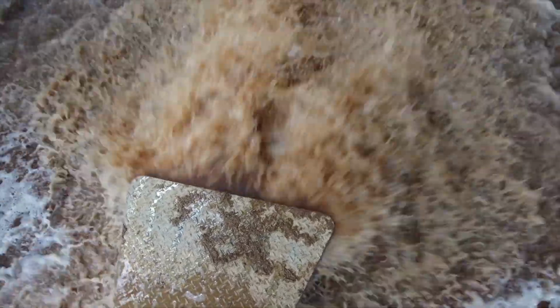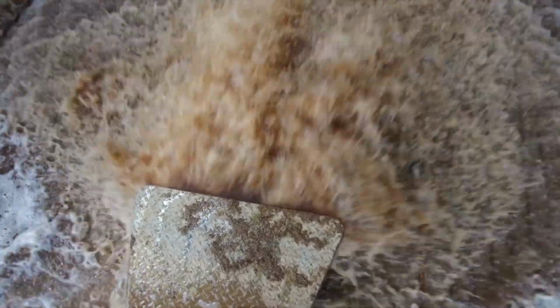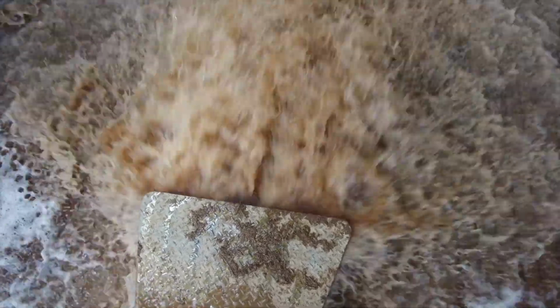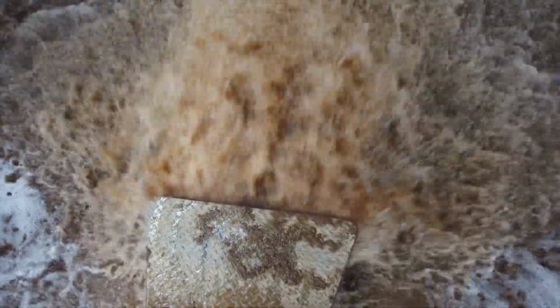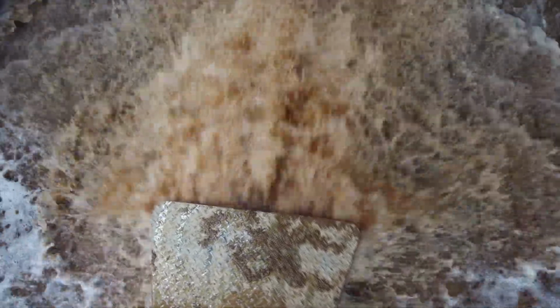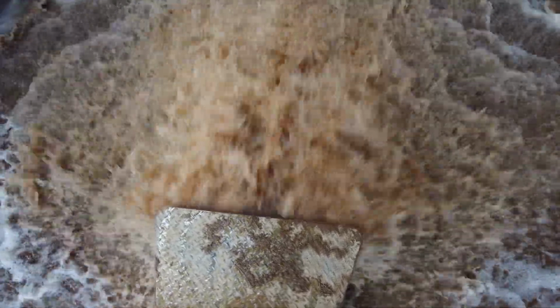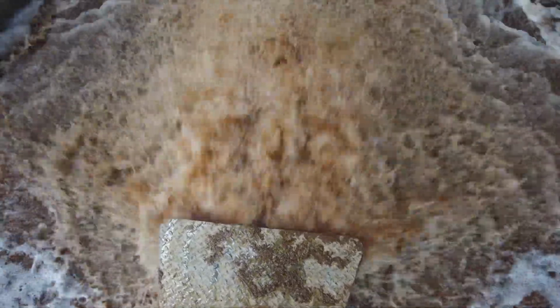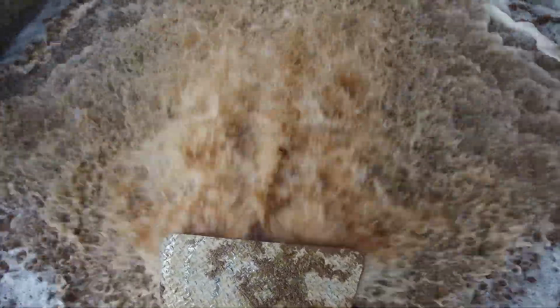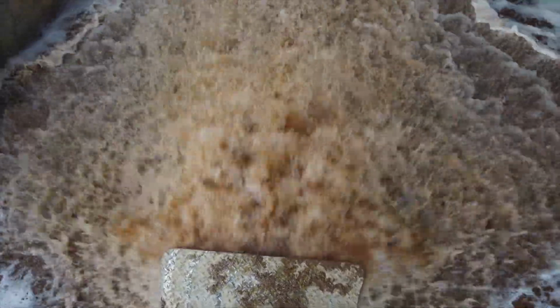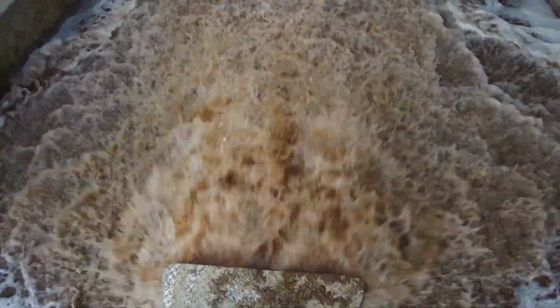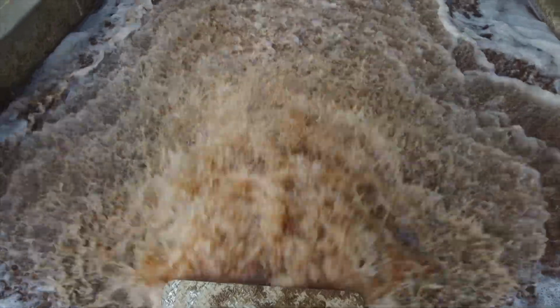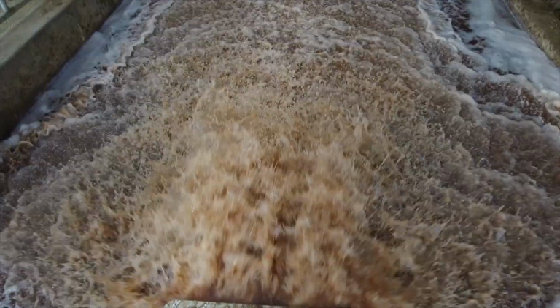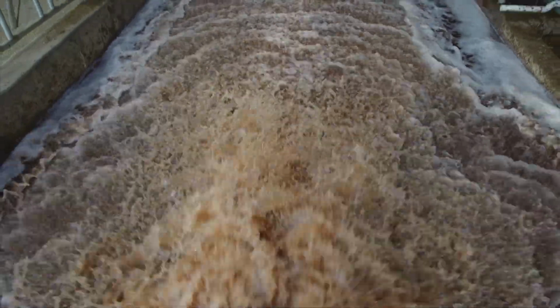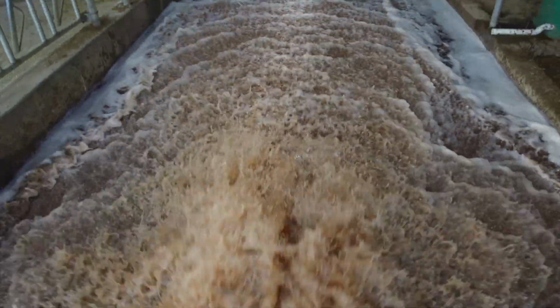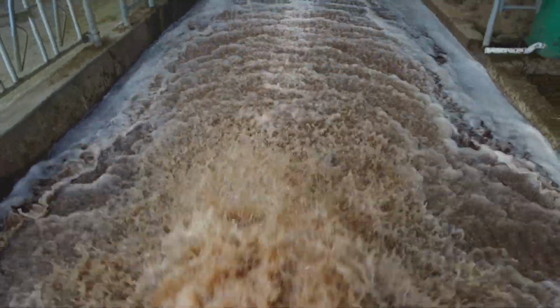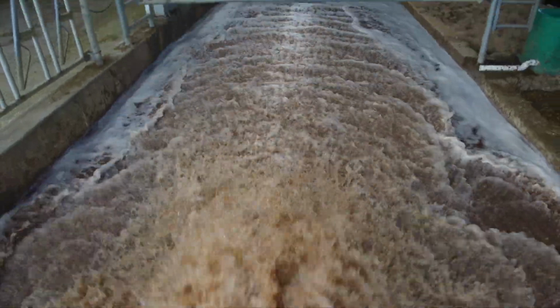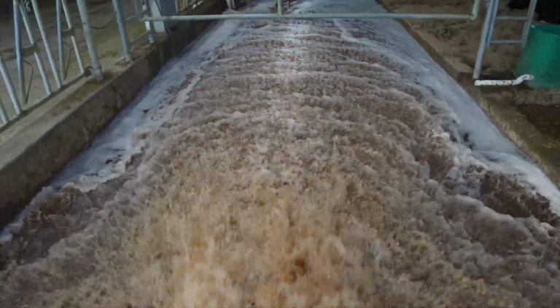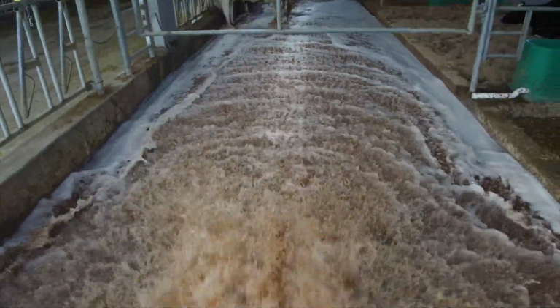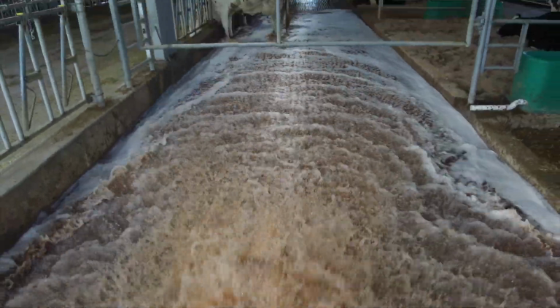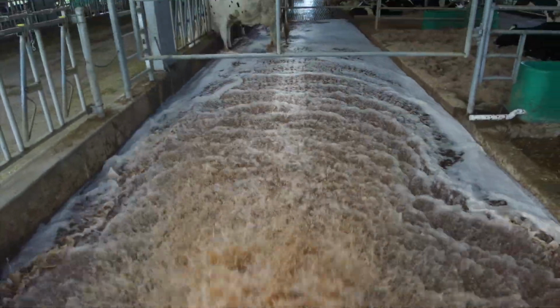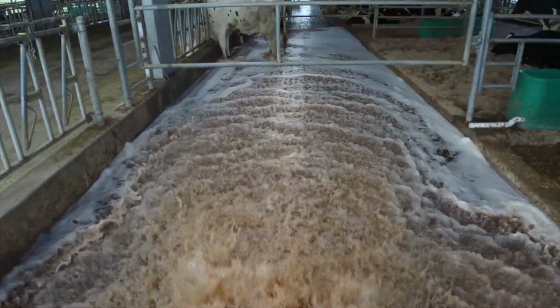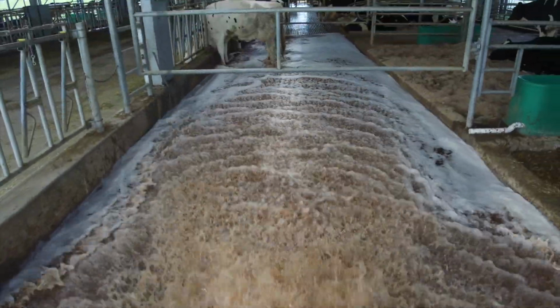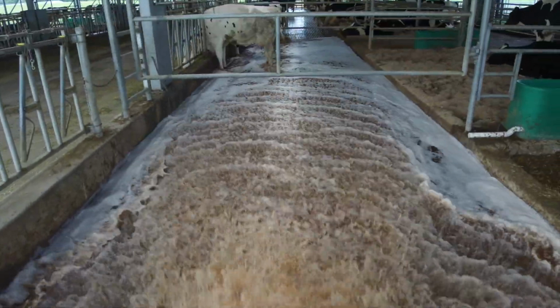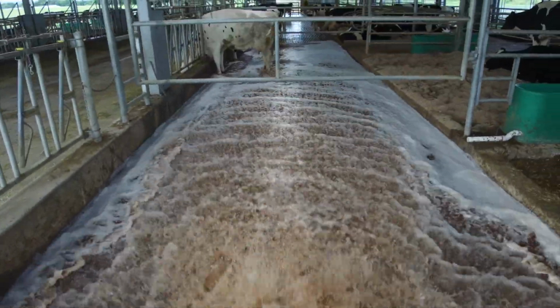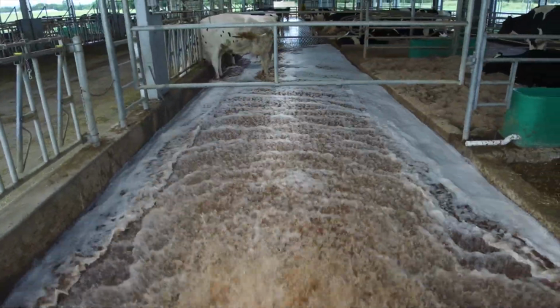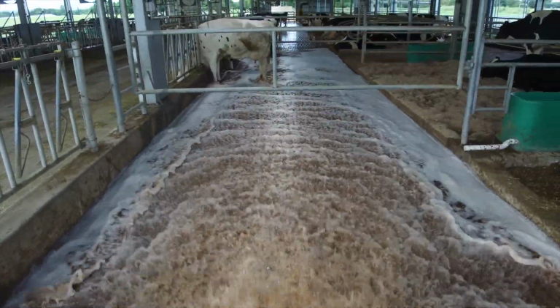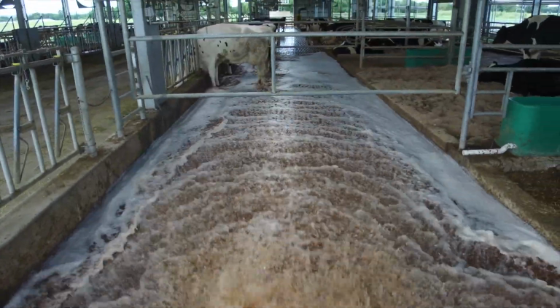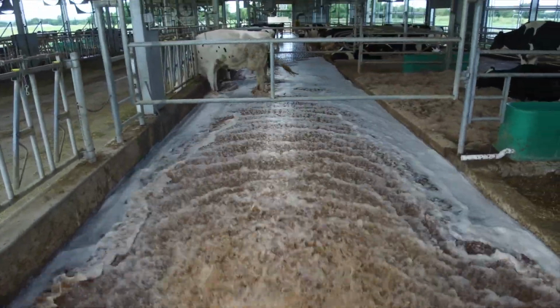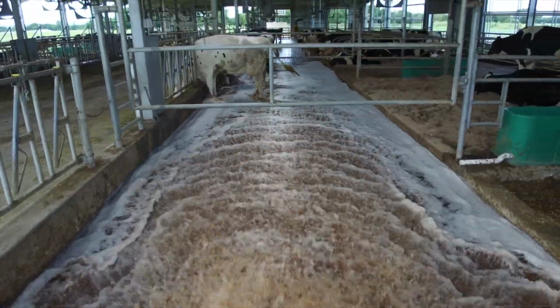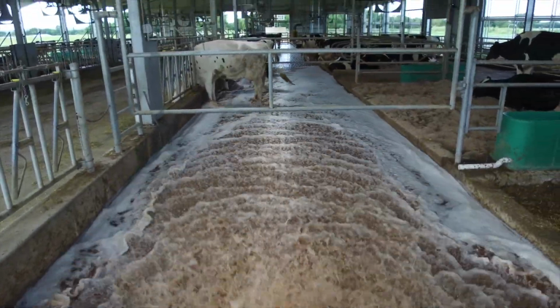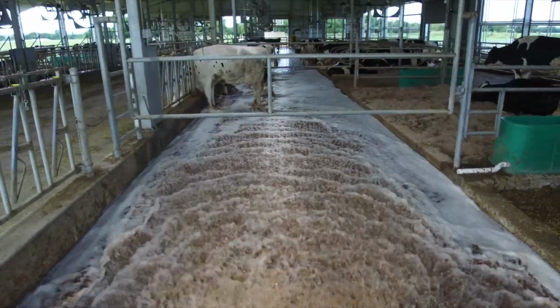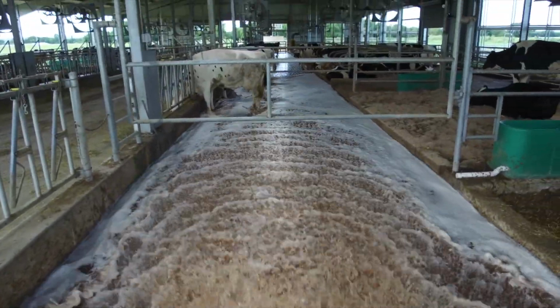Manure is managed by a pop-up flushing system that separates solids for recycling on land.